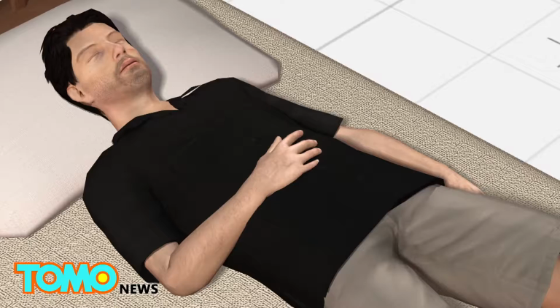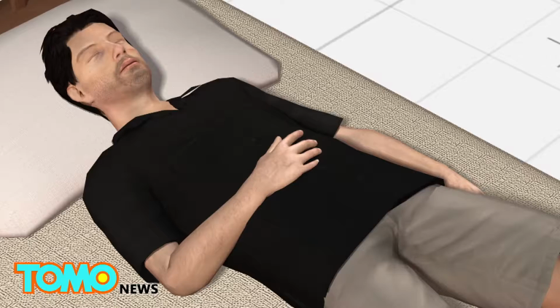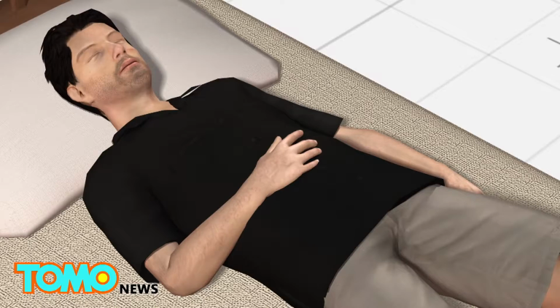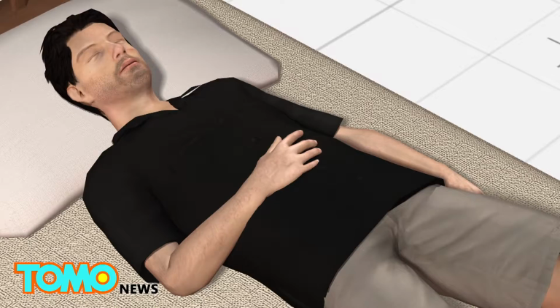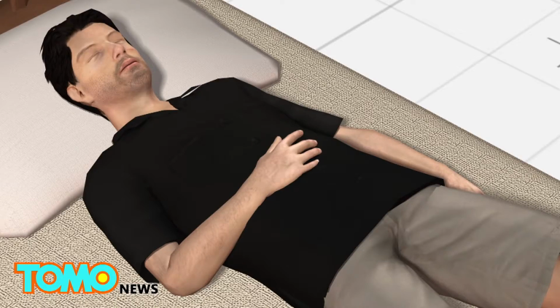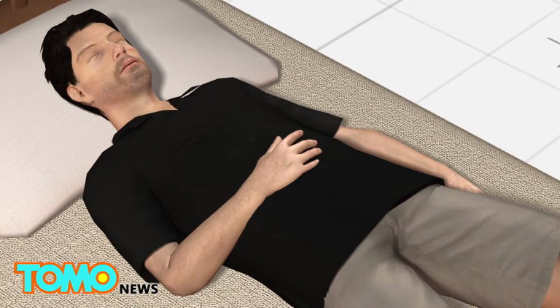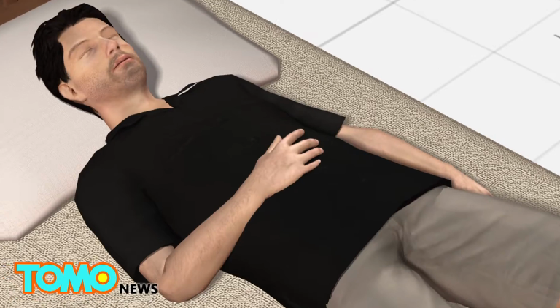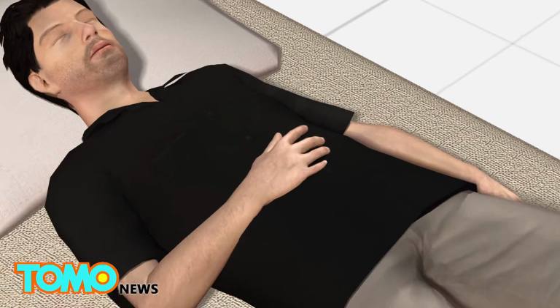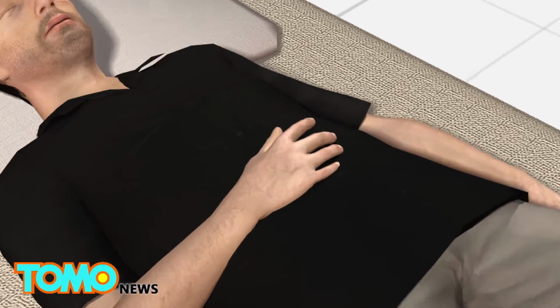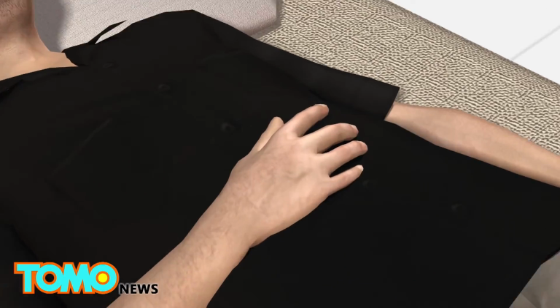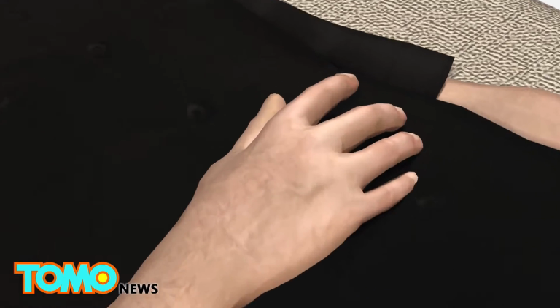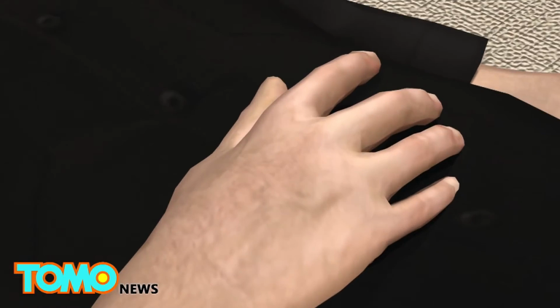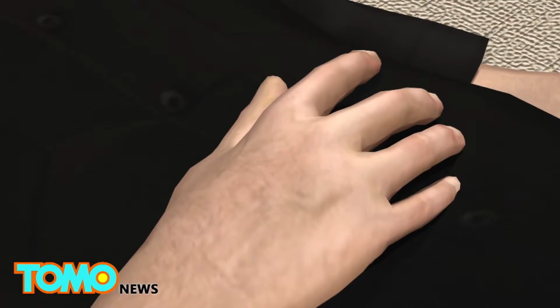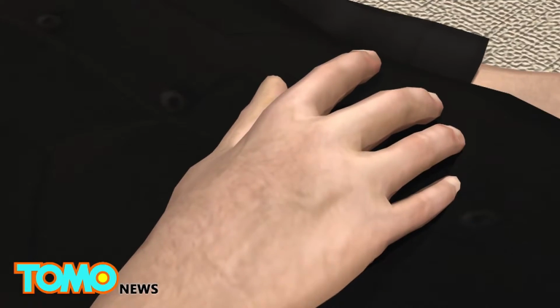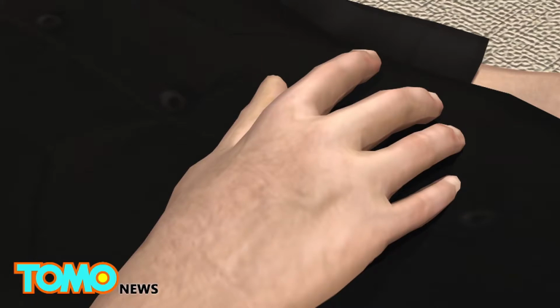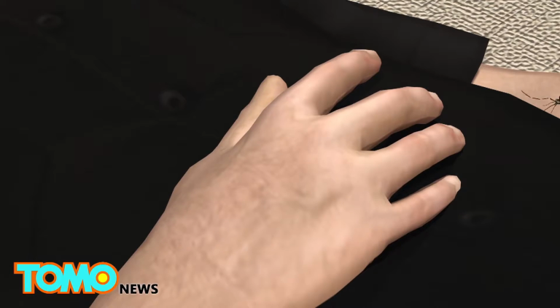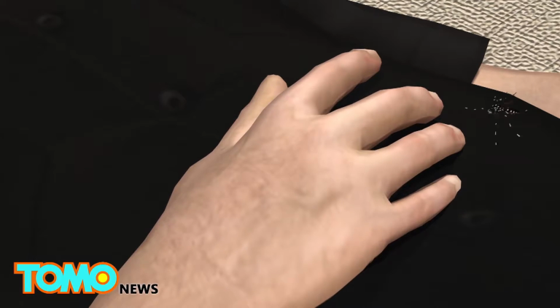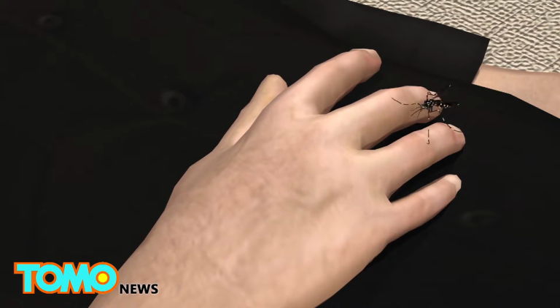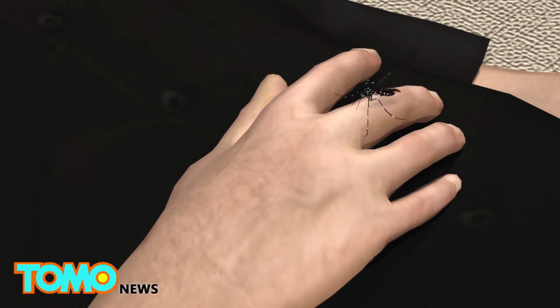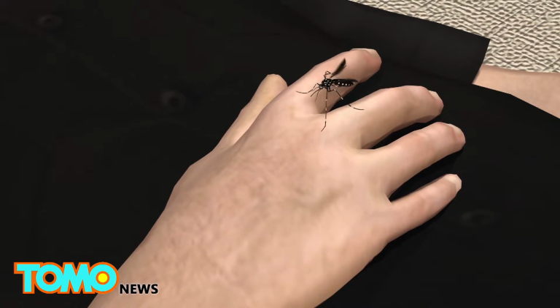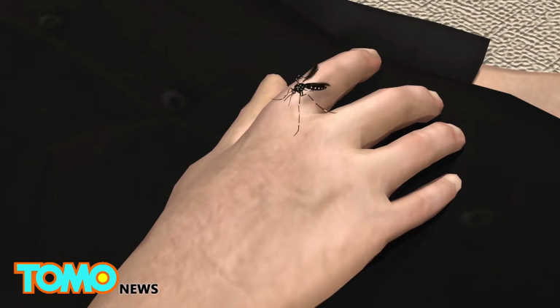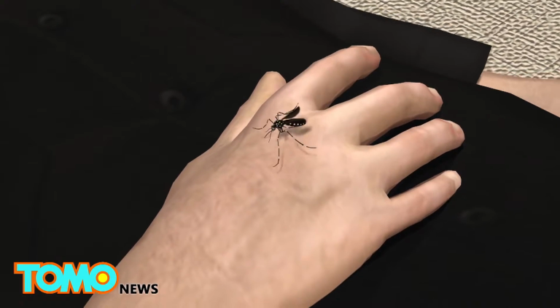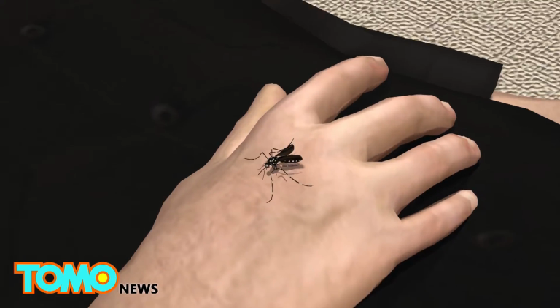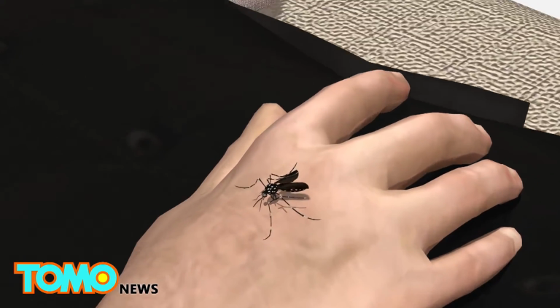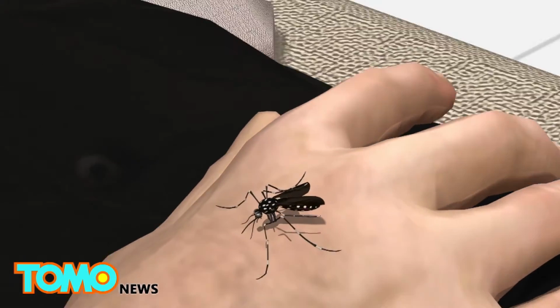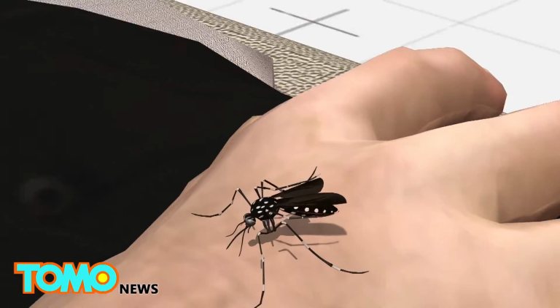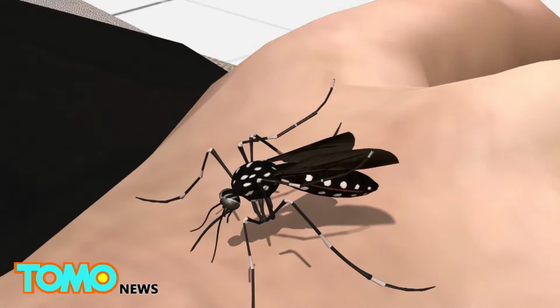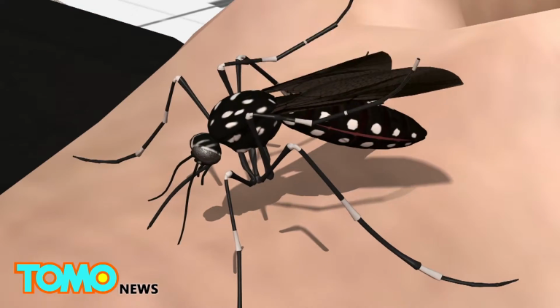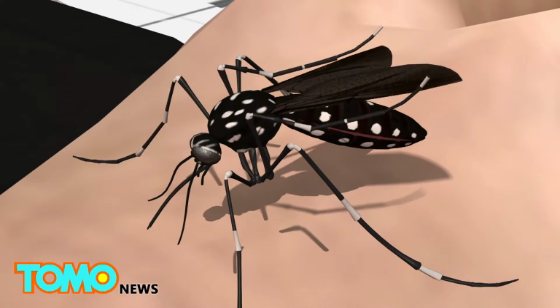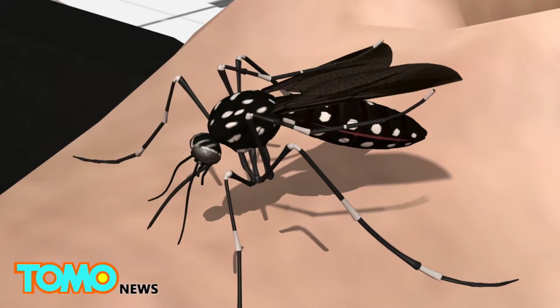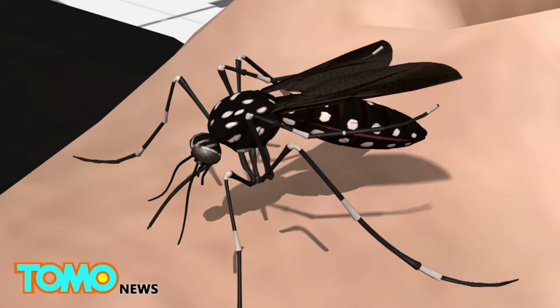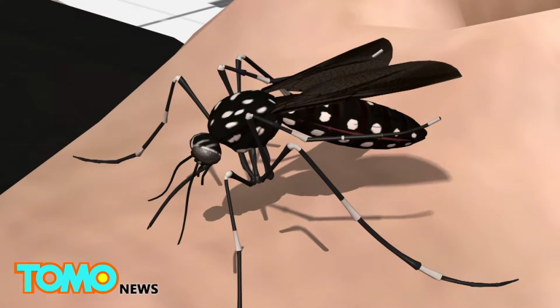Researchers say the mouth of a mosquito has a sheath that protects six needle-like mouth parts, known as stylets.